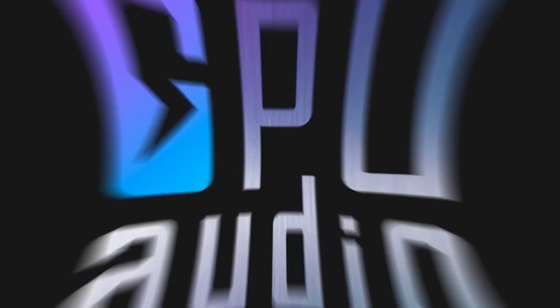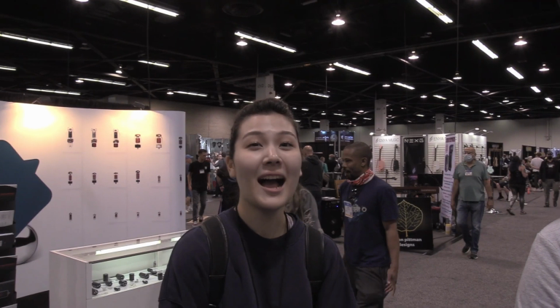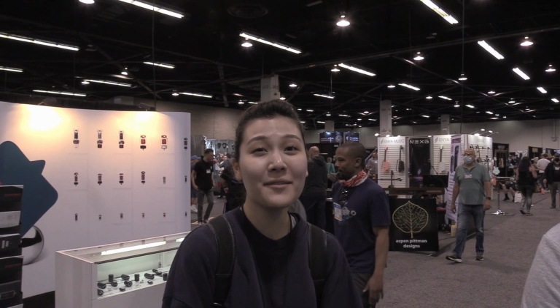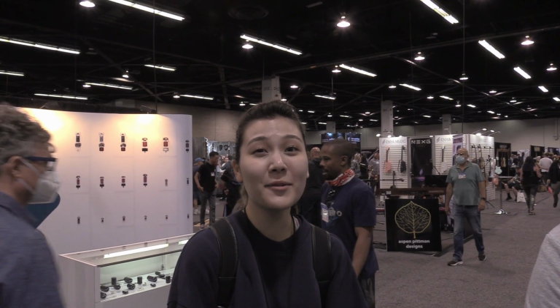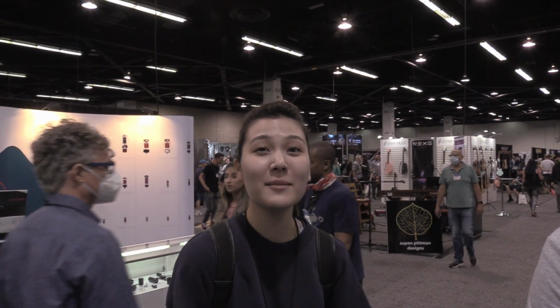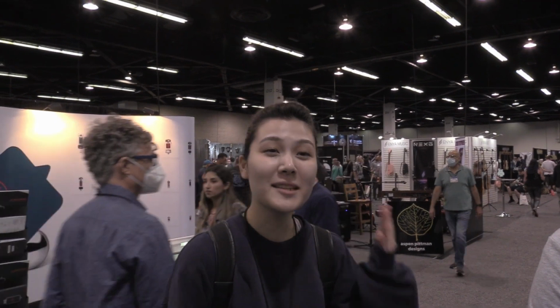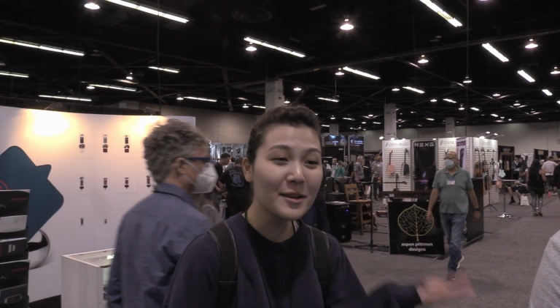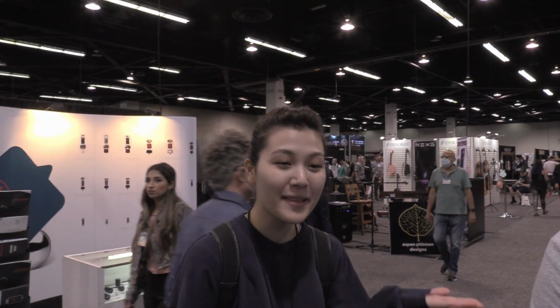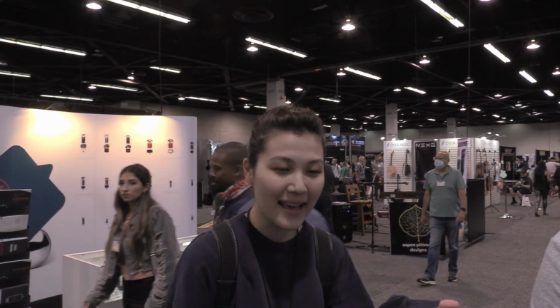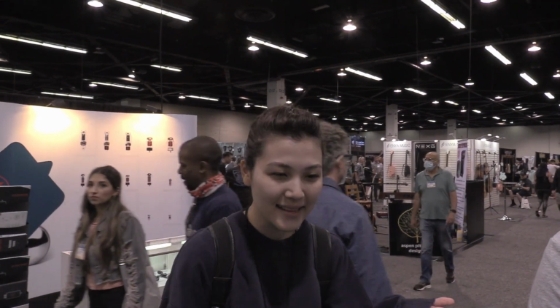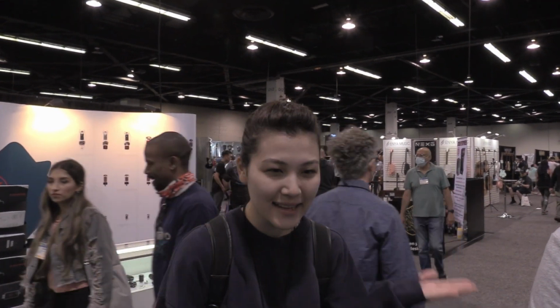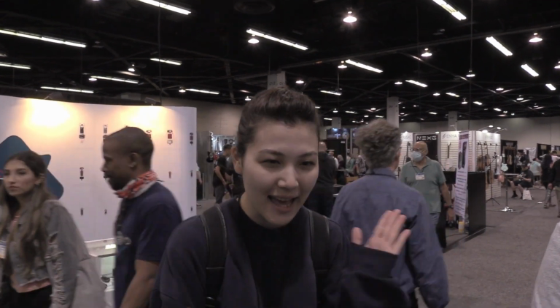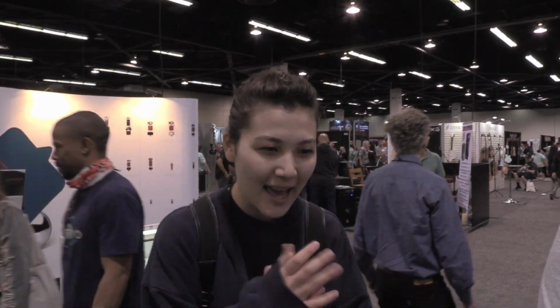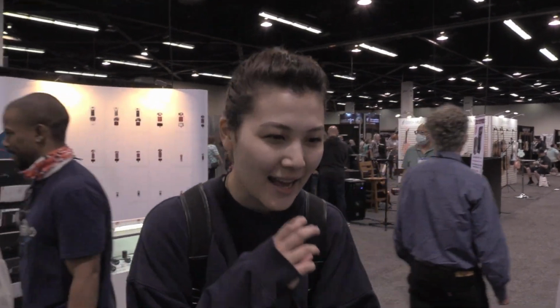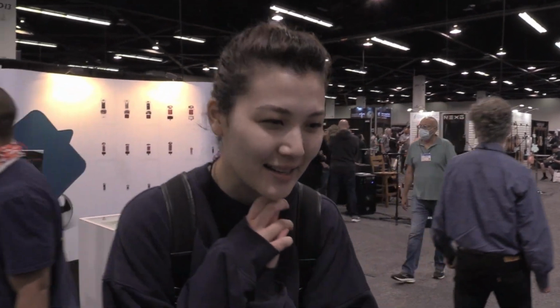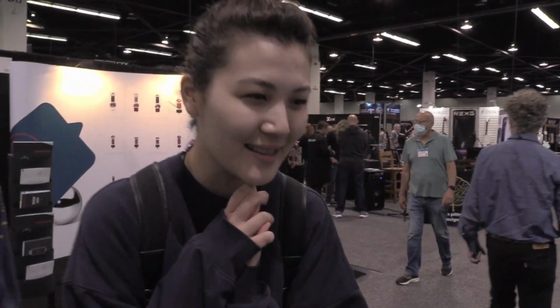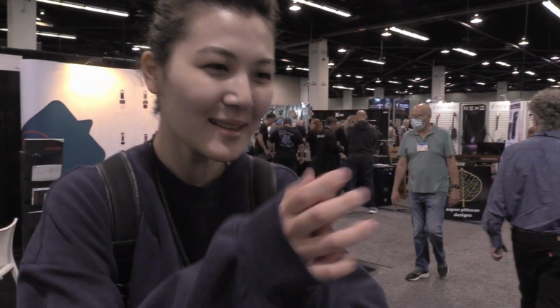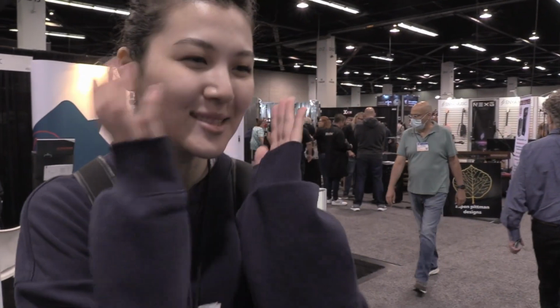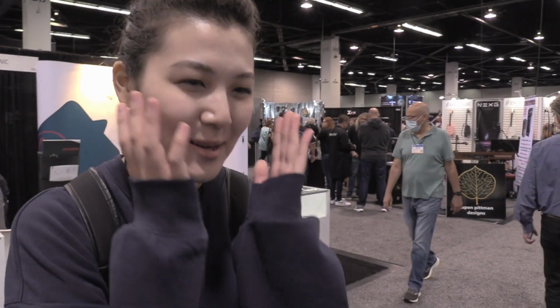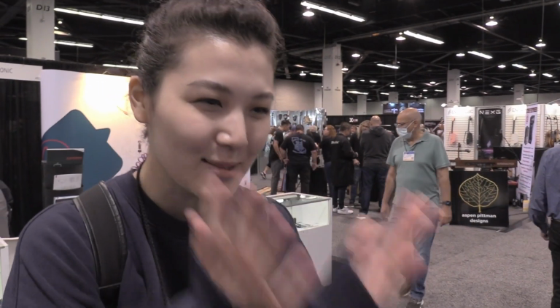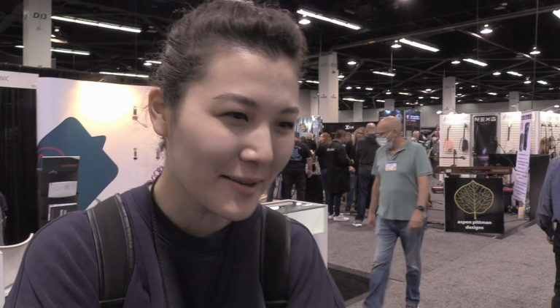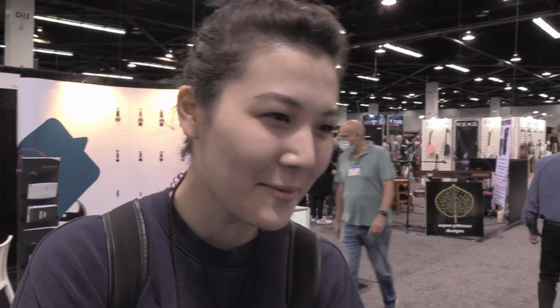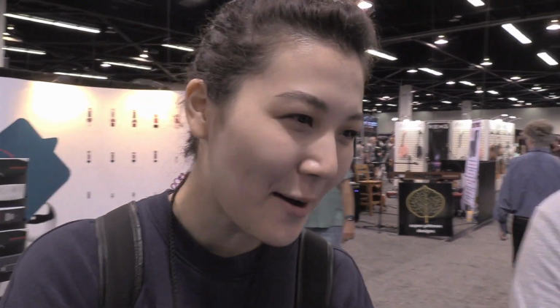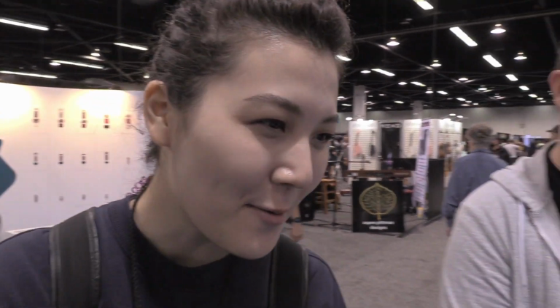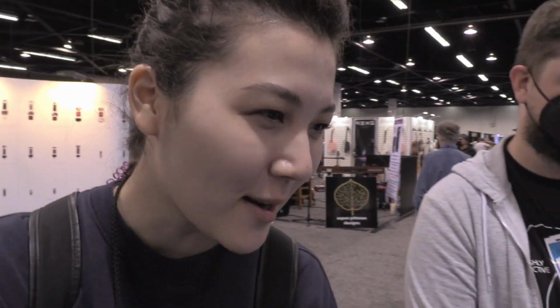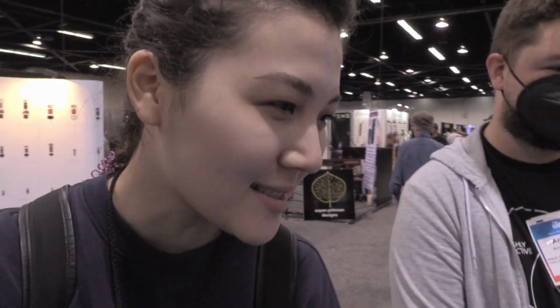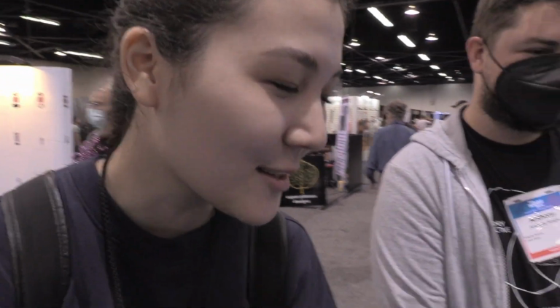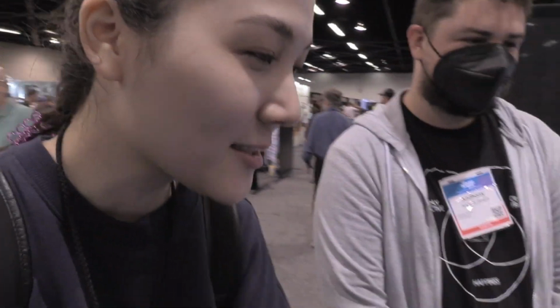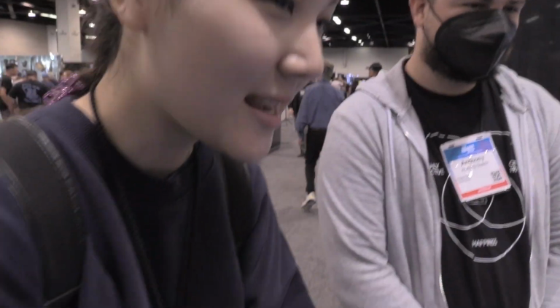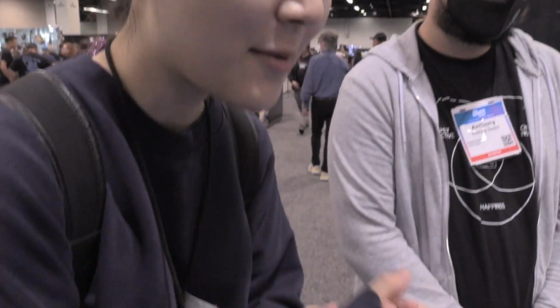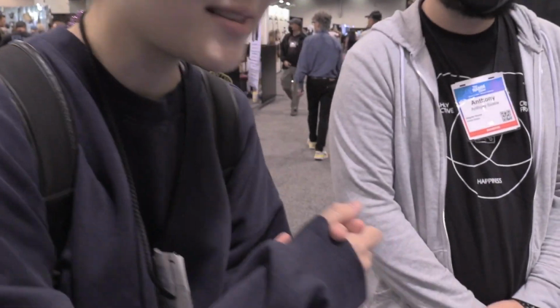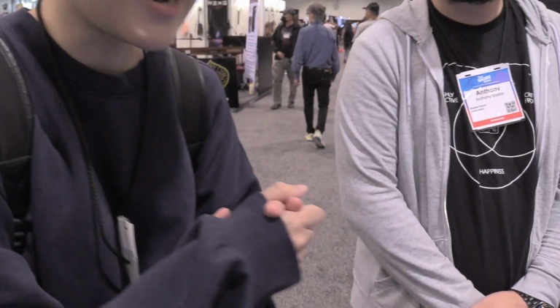Hi everyone, I'm together with Anthony, and let's start talking about what Singular Sound does.